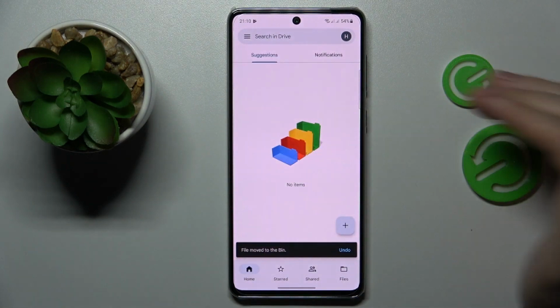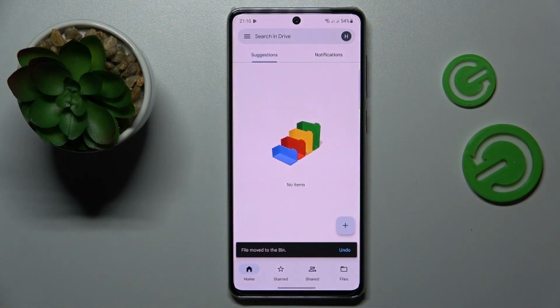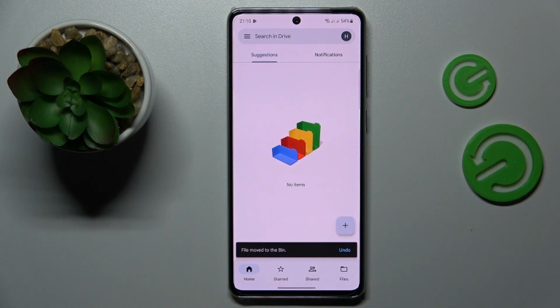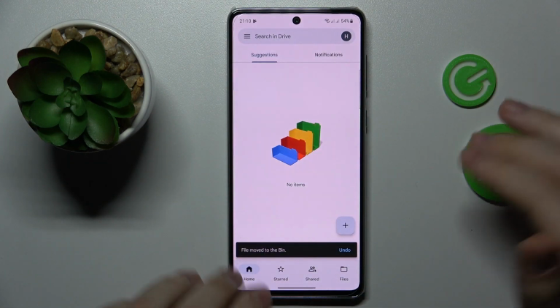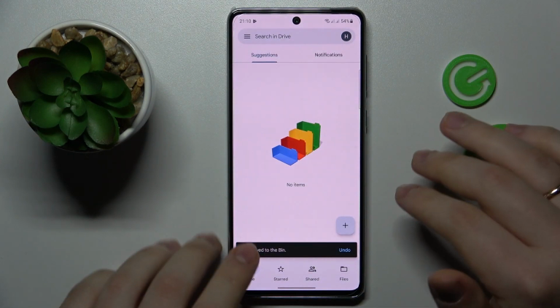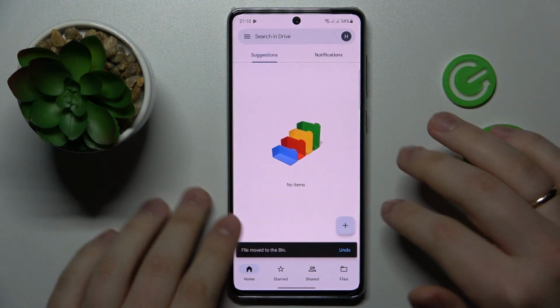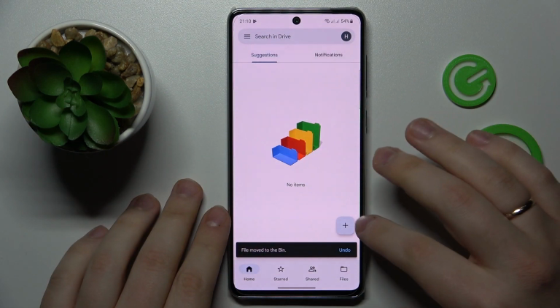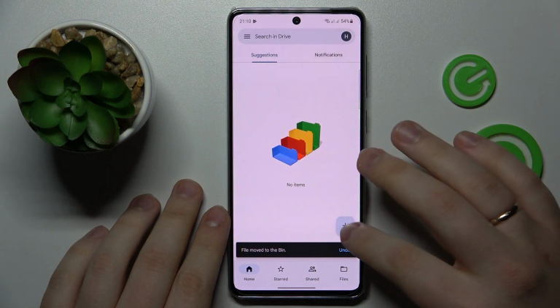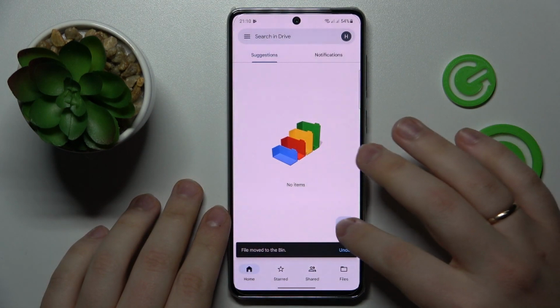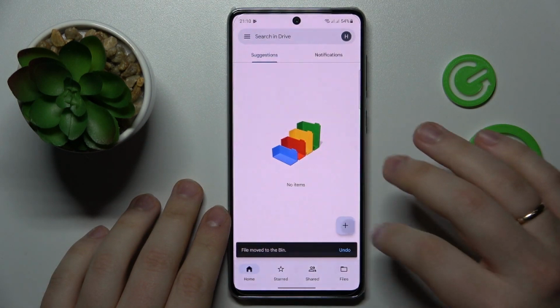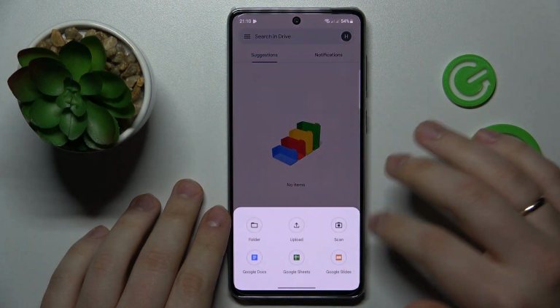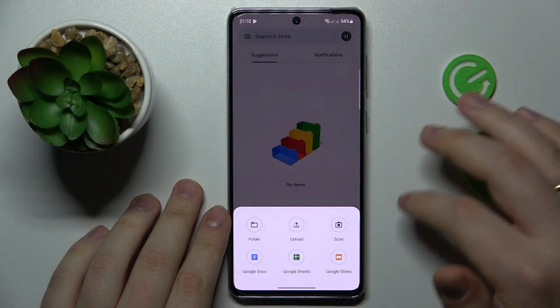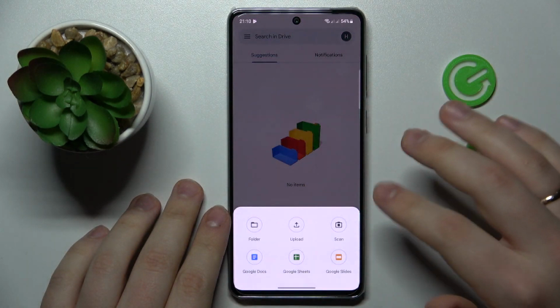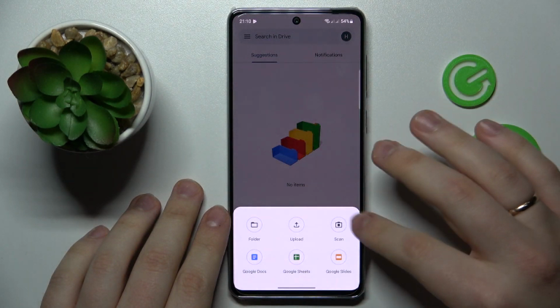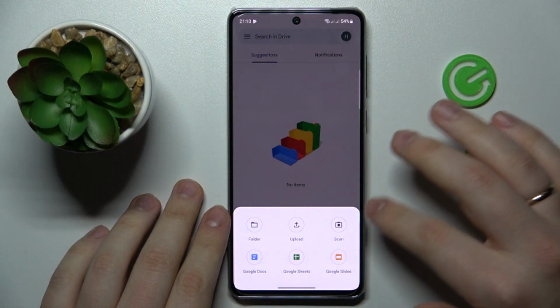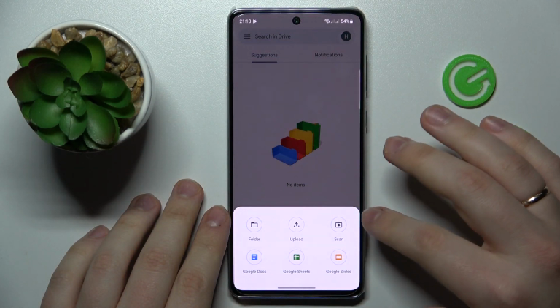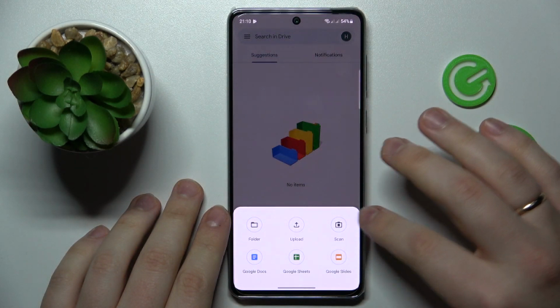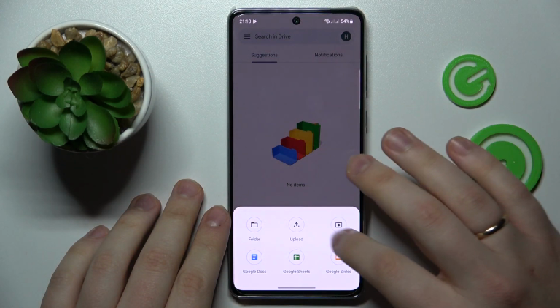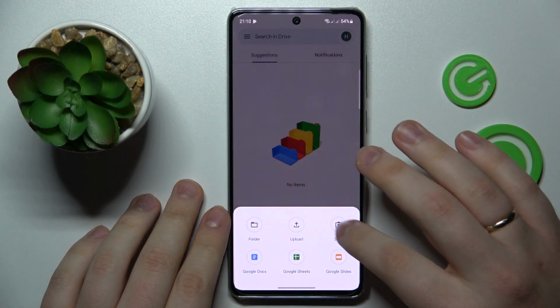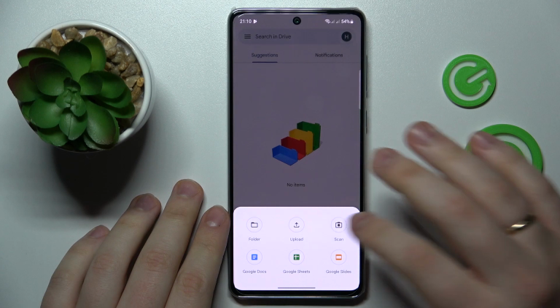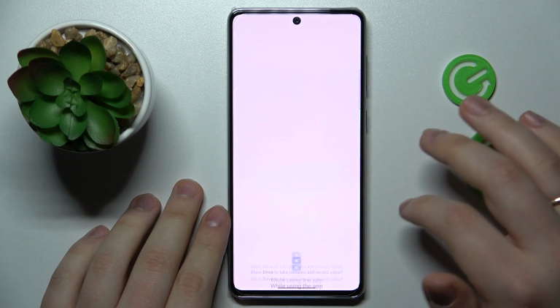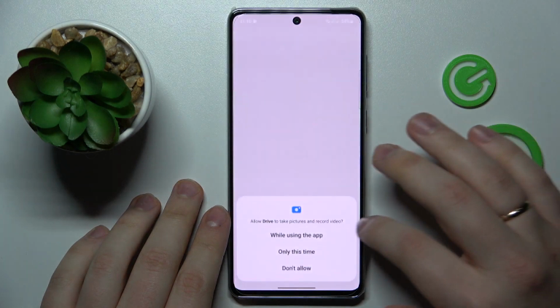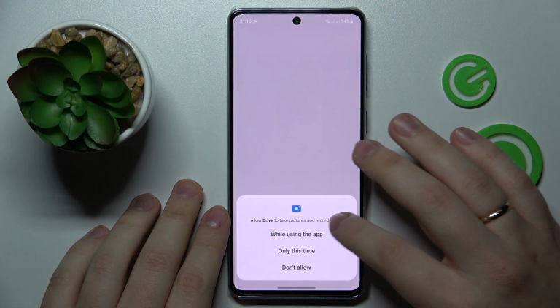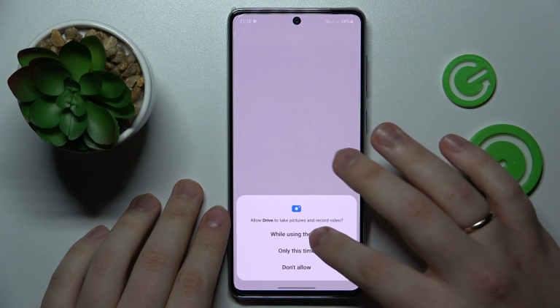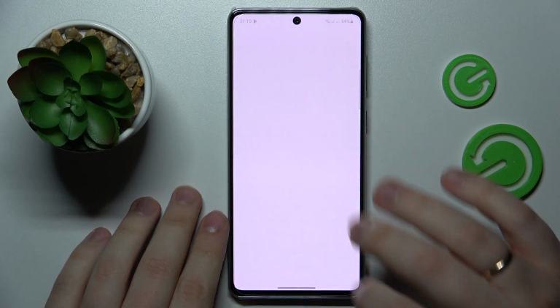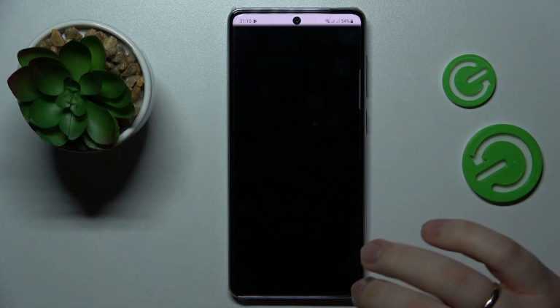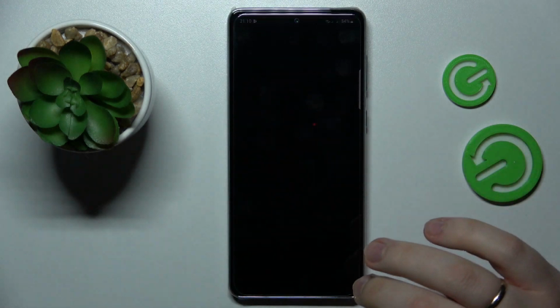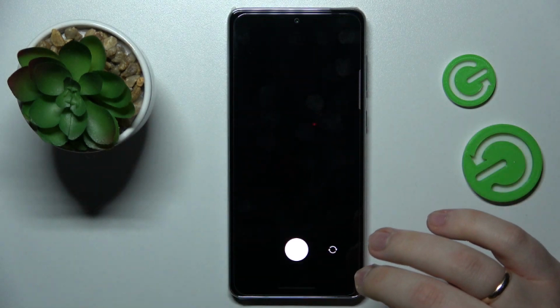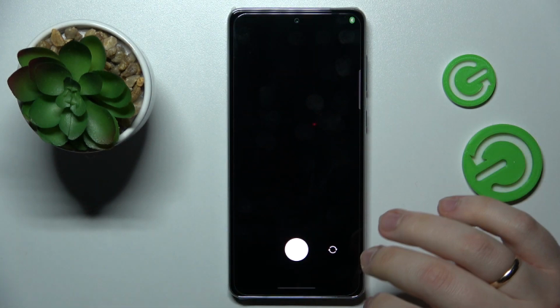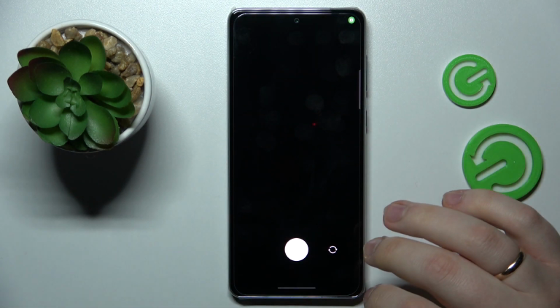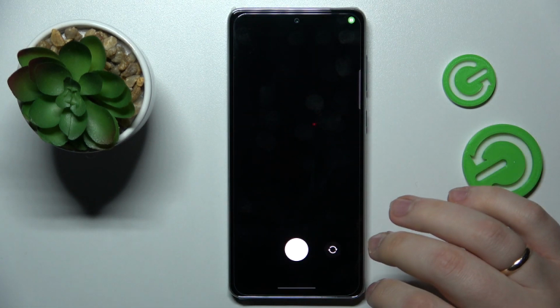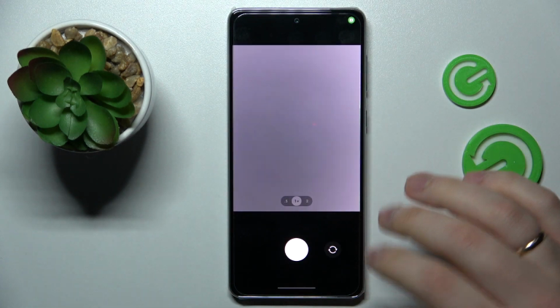Once you're ready to take a scan, tap the plus sign over here, choose the scan option, and grant Drive the camera permission.